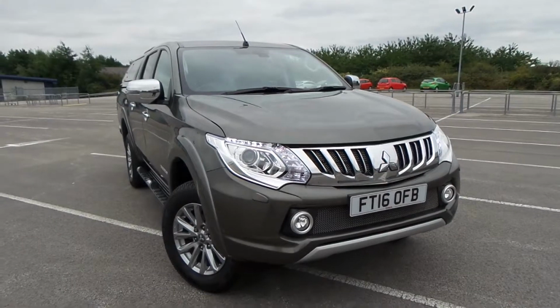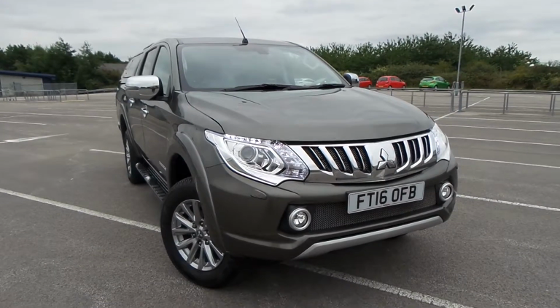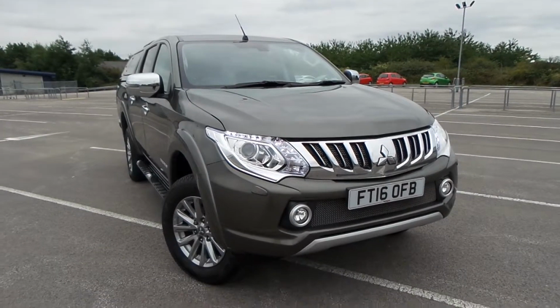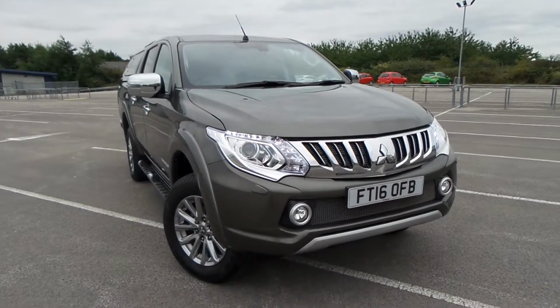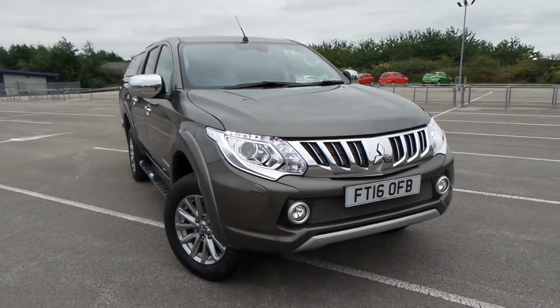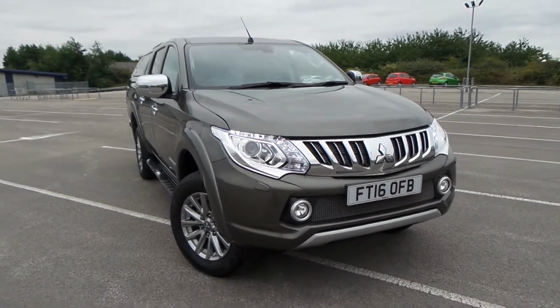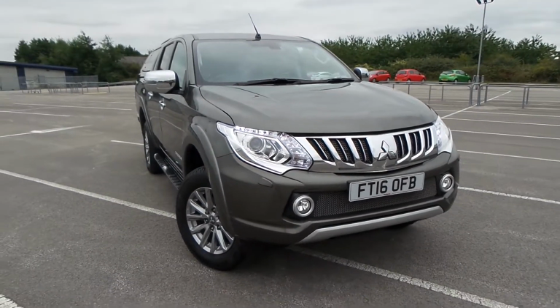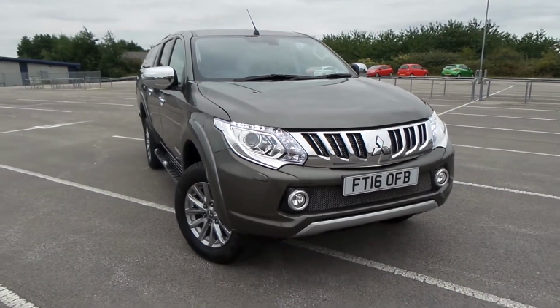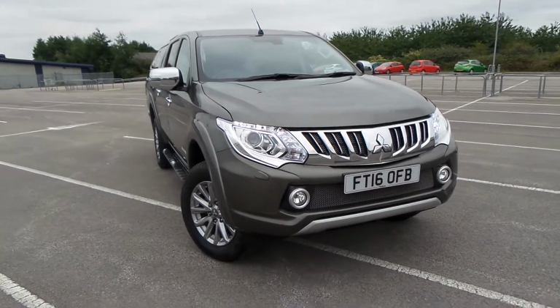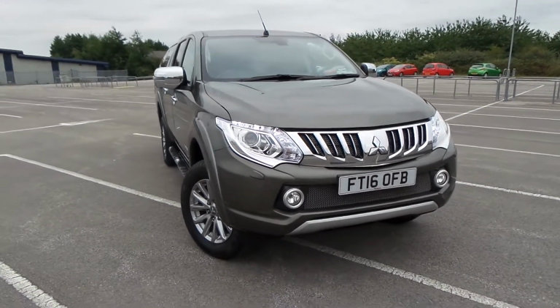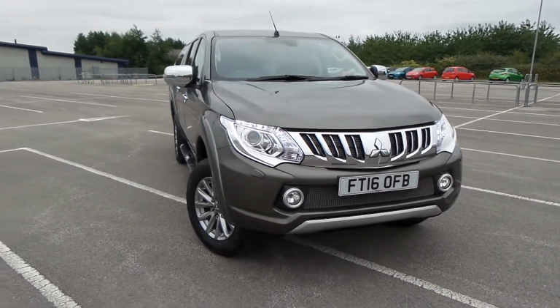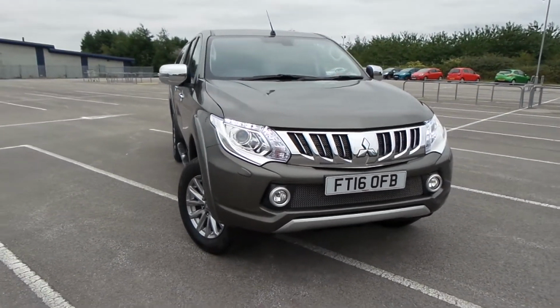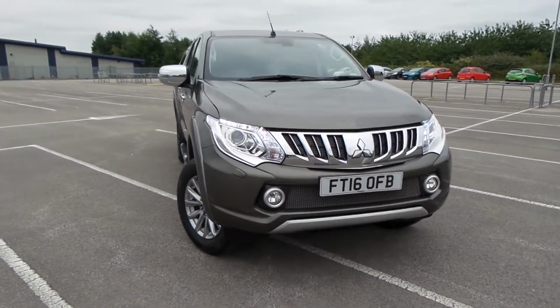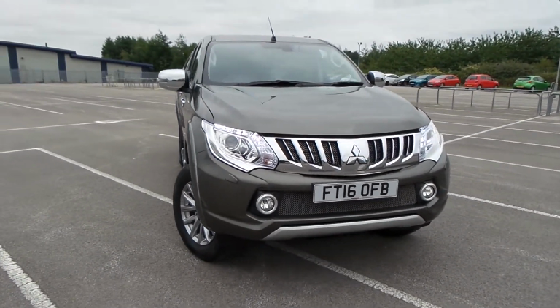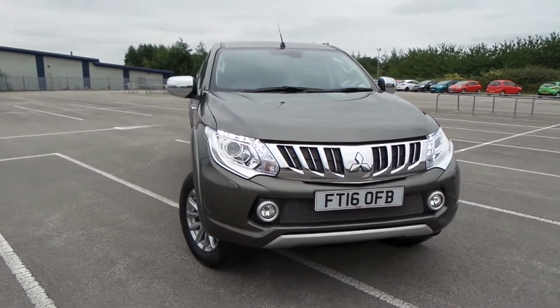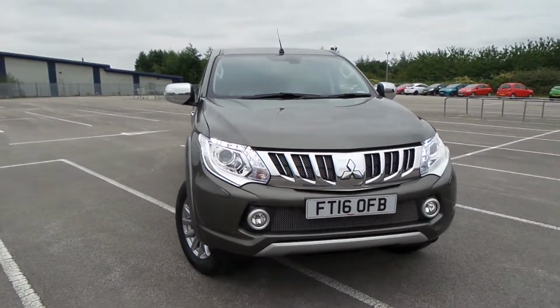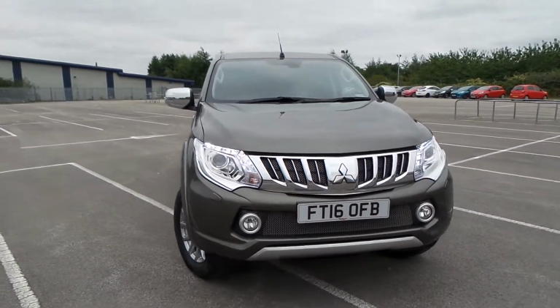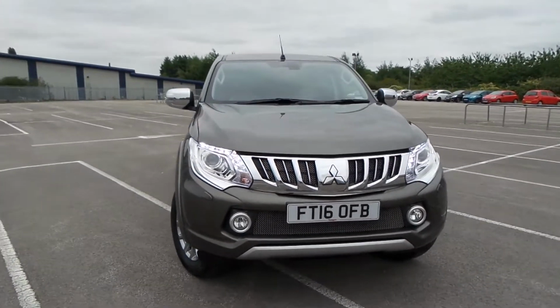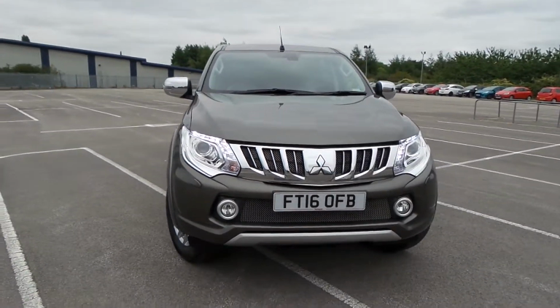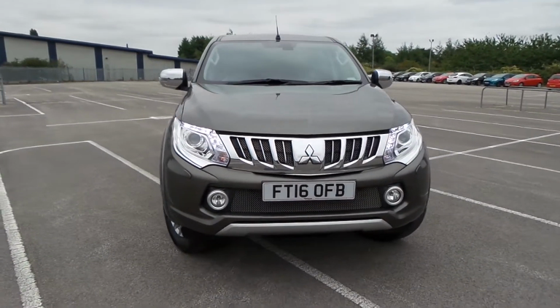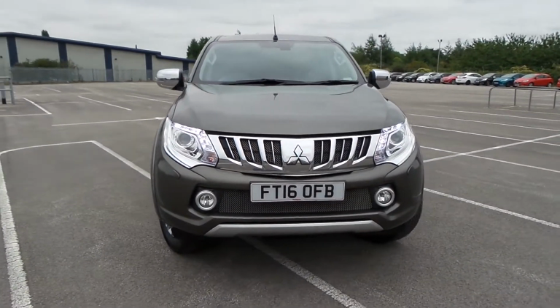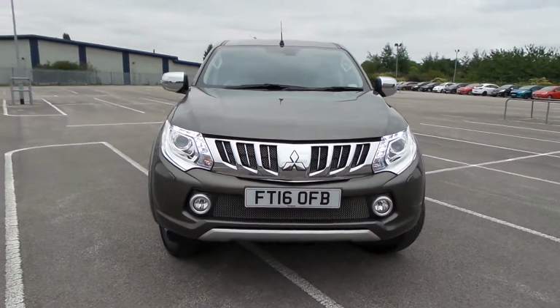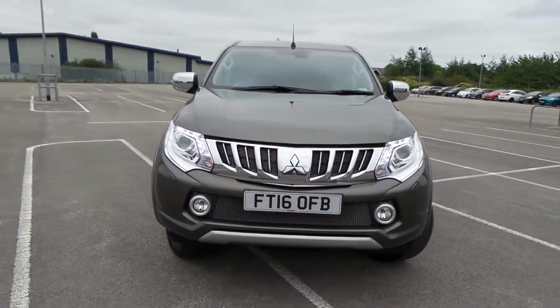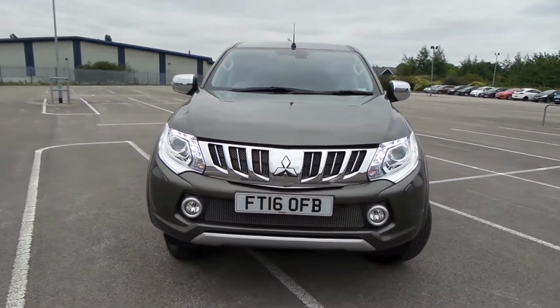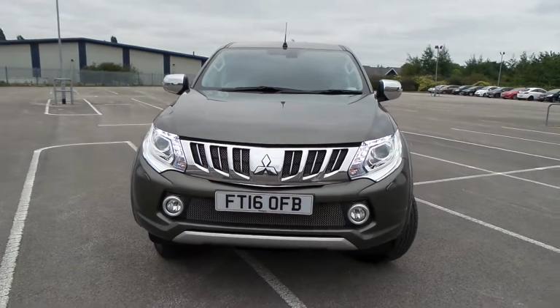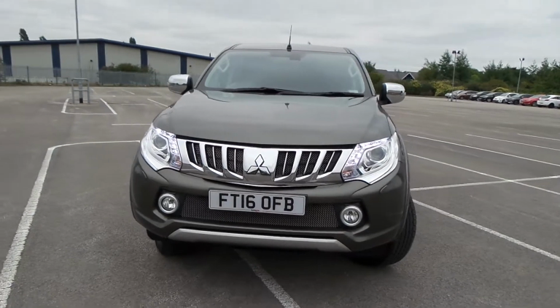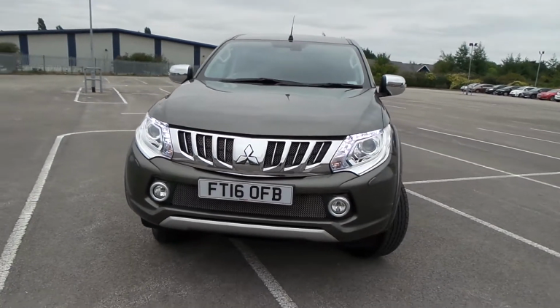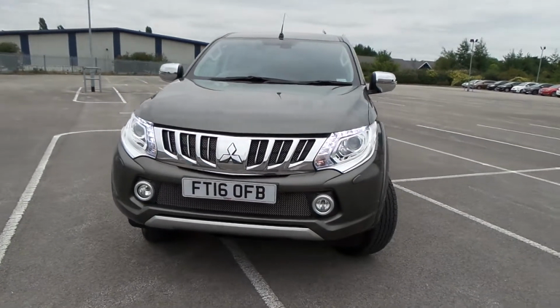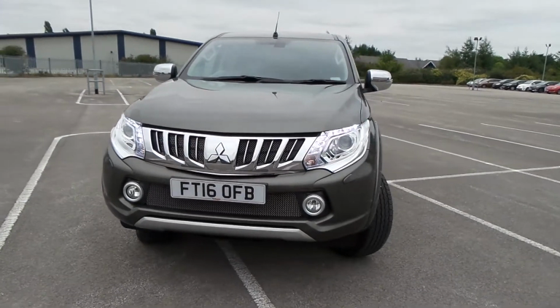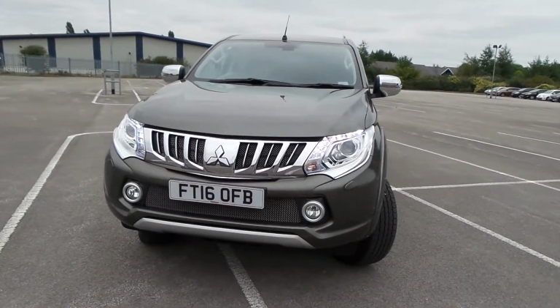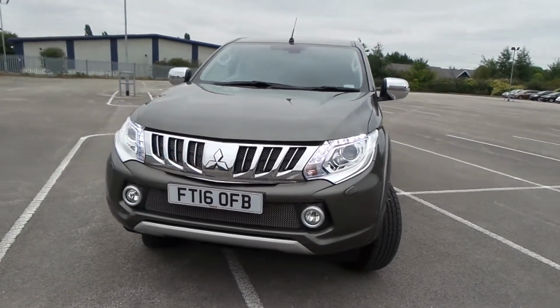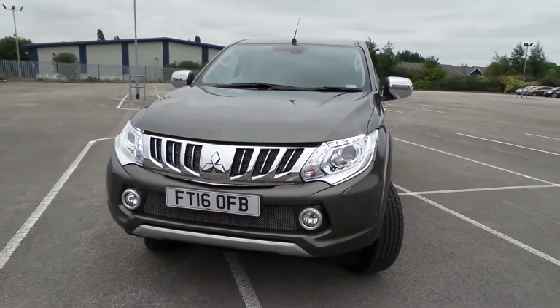Pentagon Mitsubishi in Lincoln are pleased to offer this L200 Barbarian. It's in metallic green.